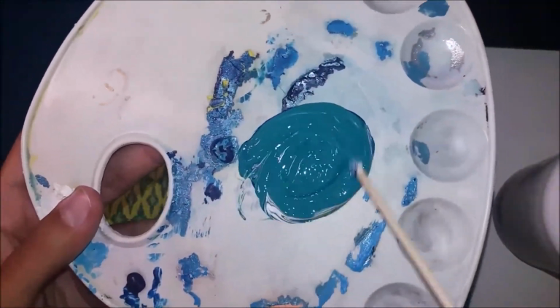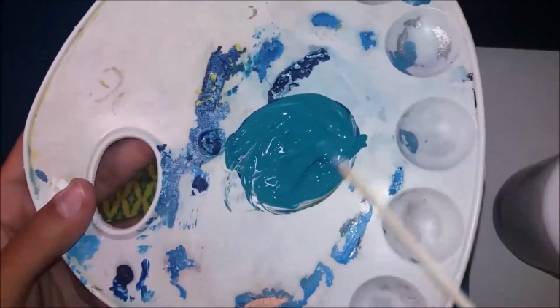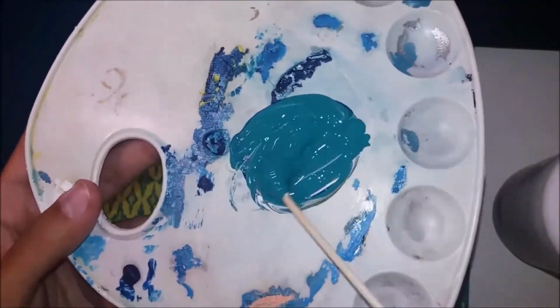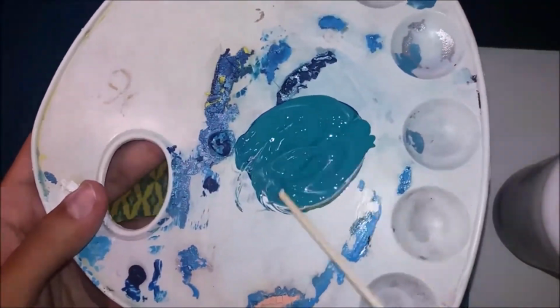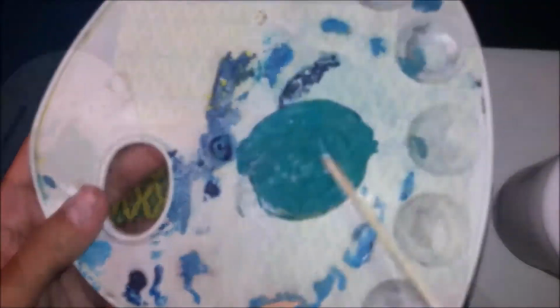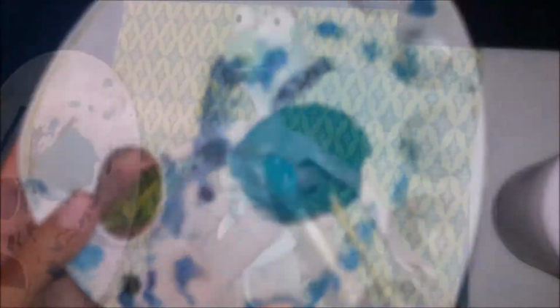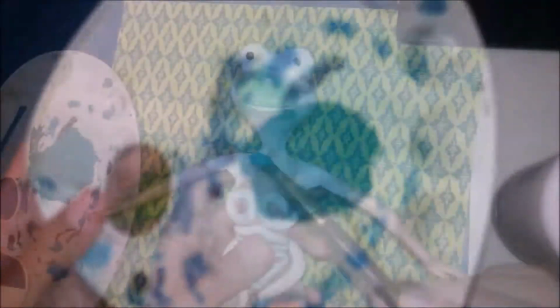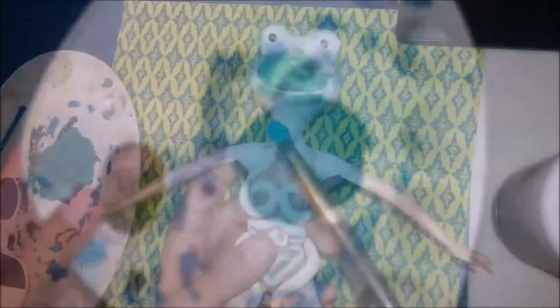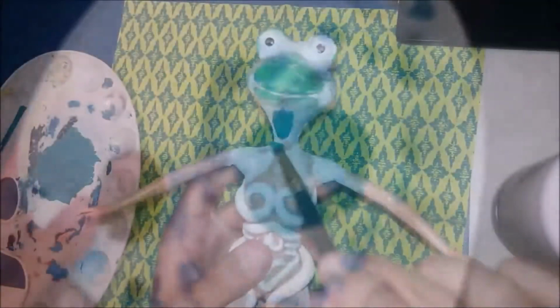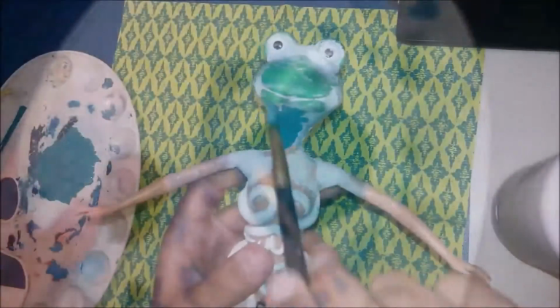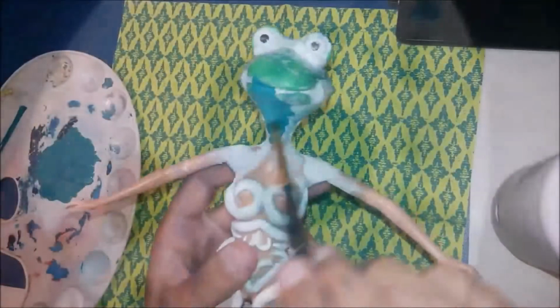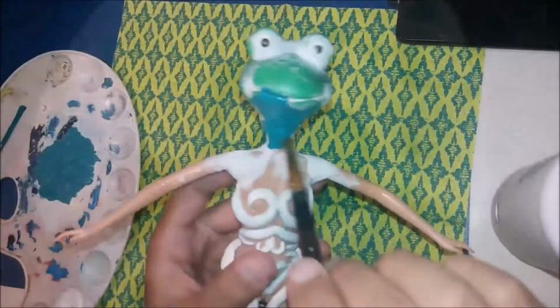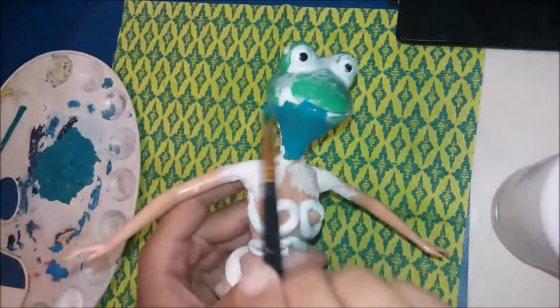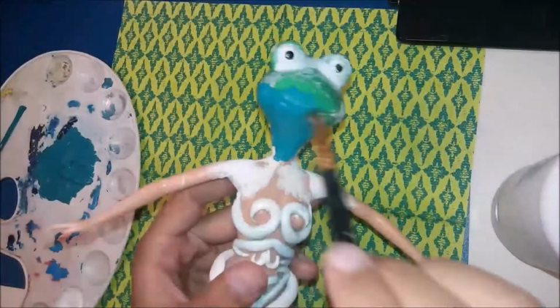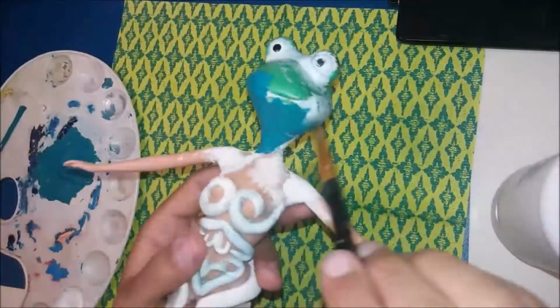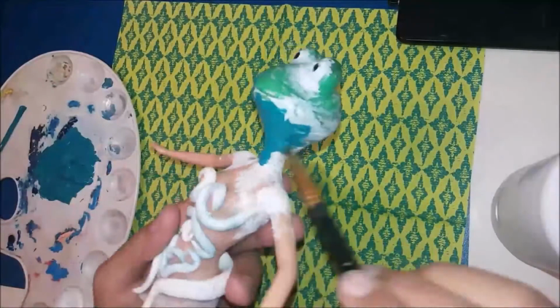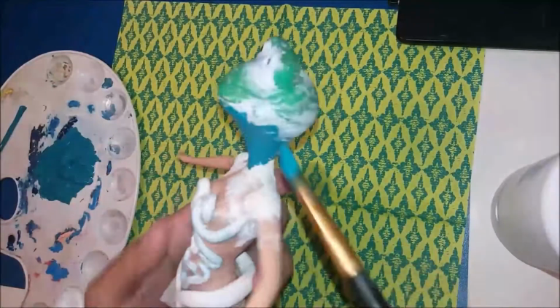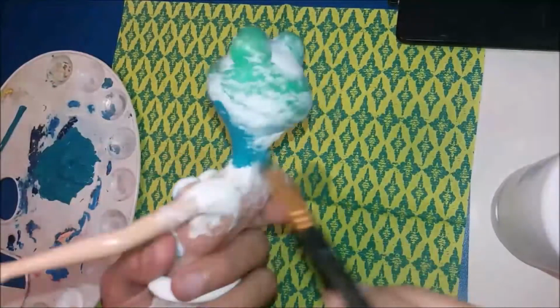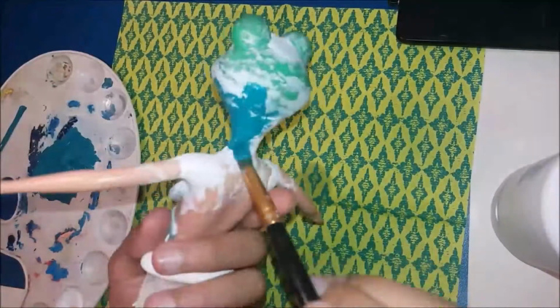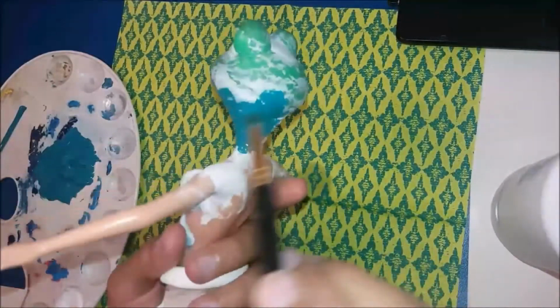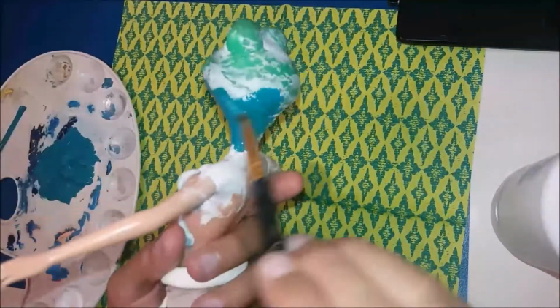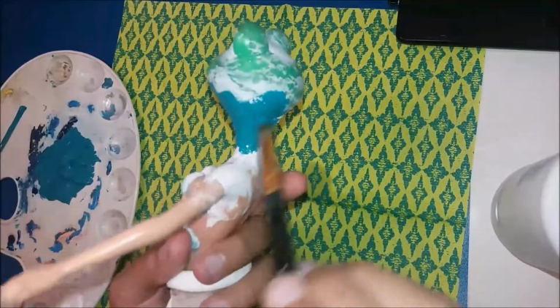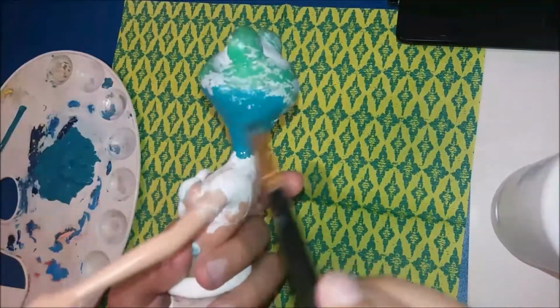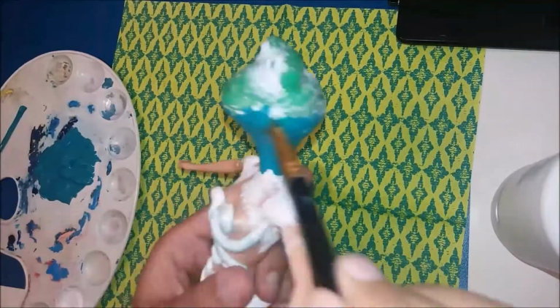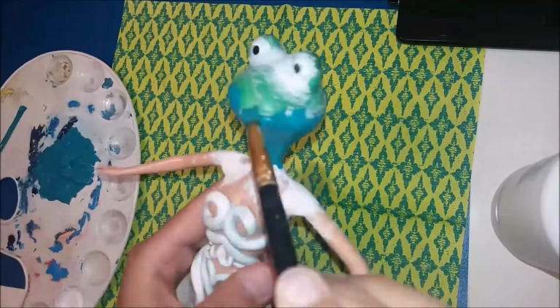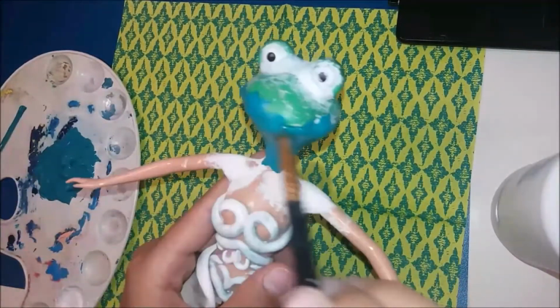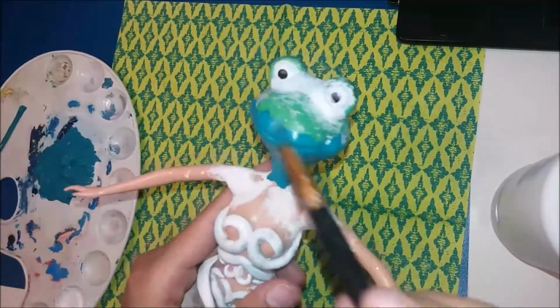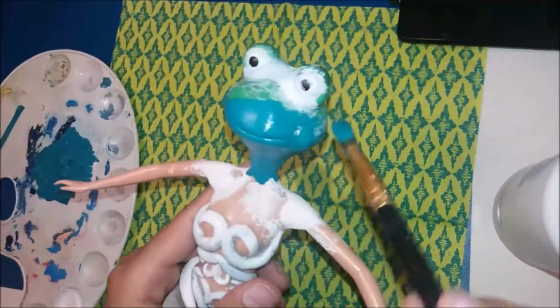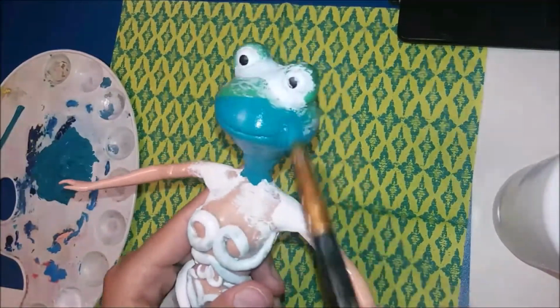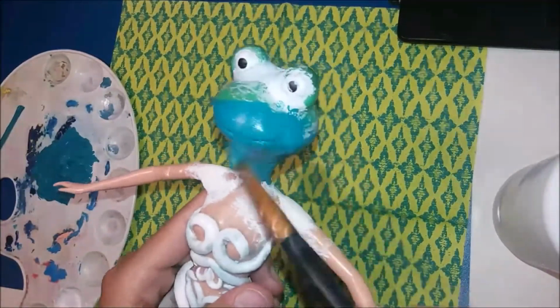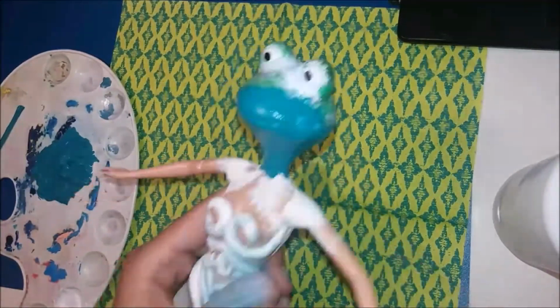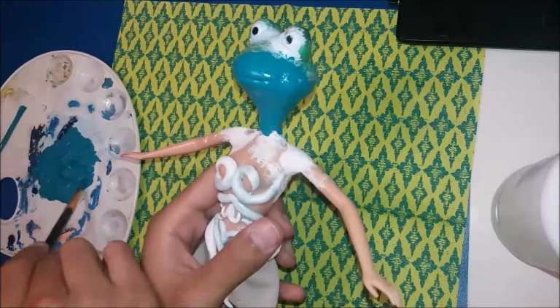I mixed yellow, blue, and green, and I paint it all except the skirt.